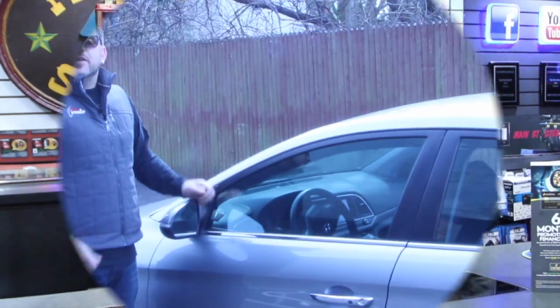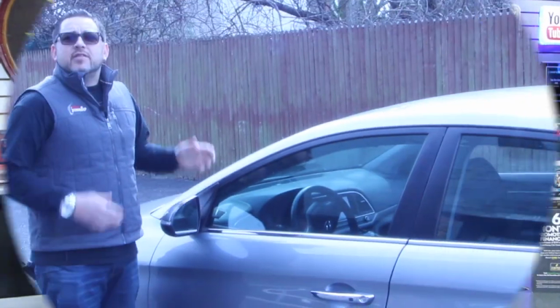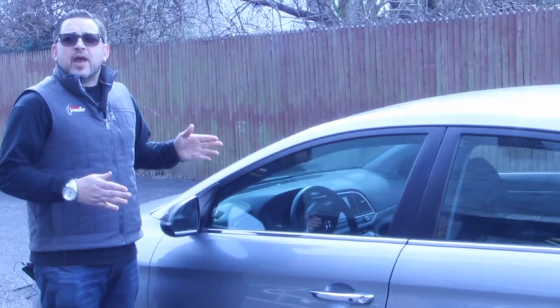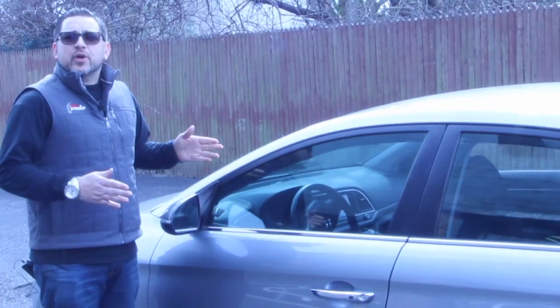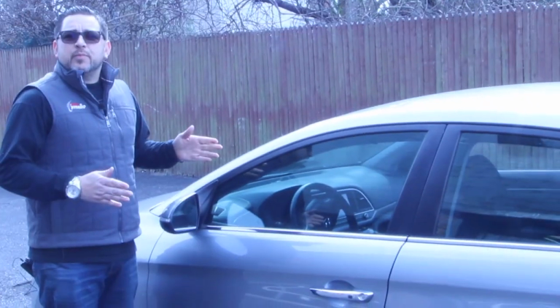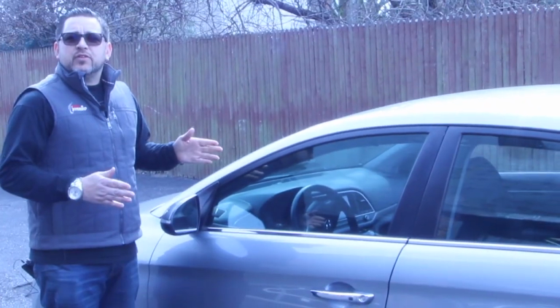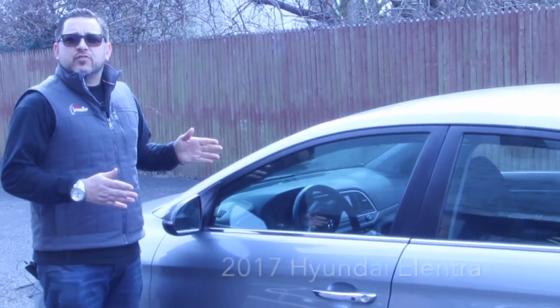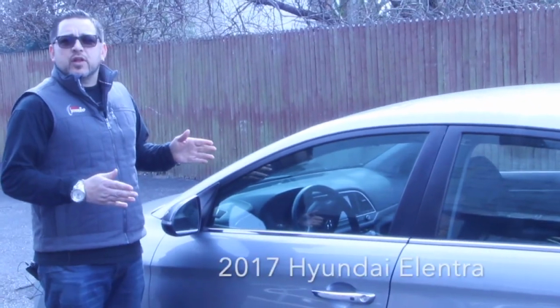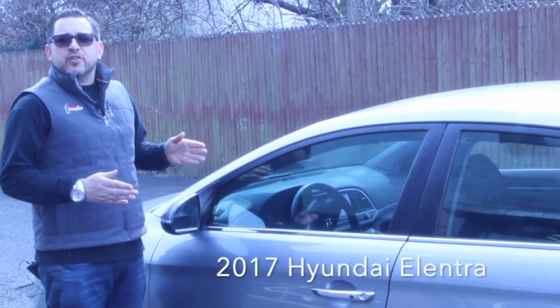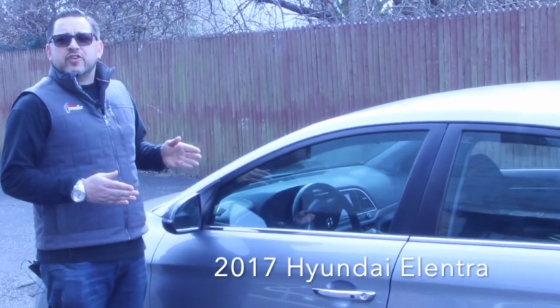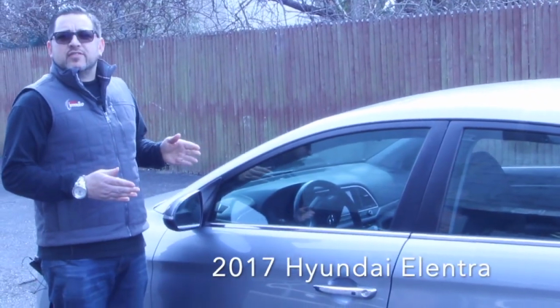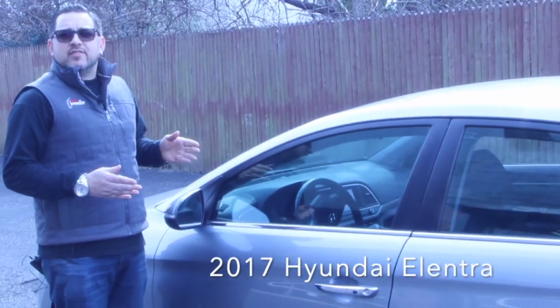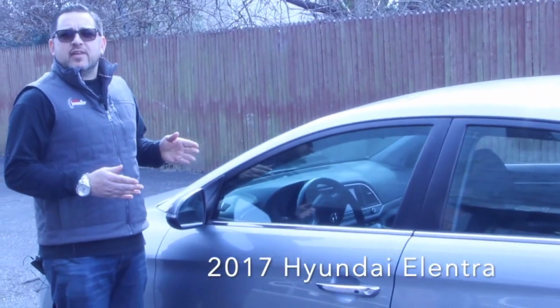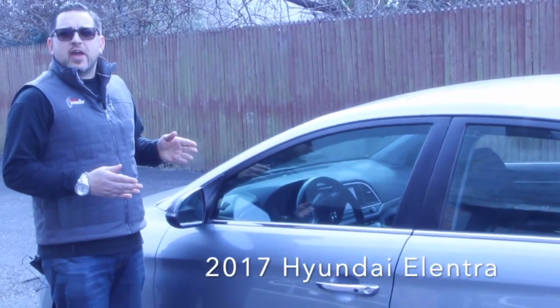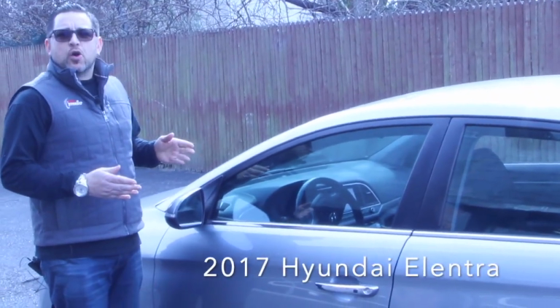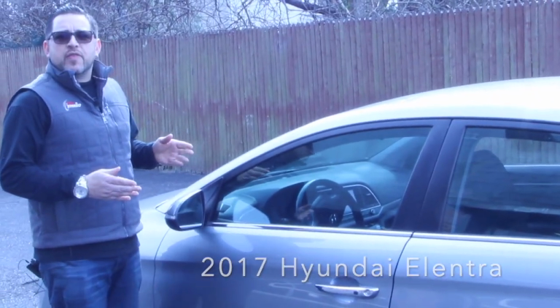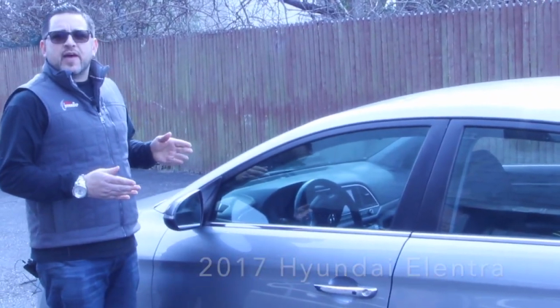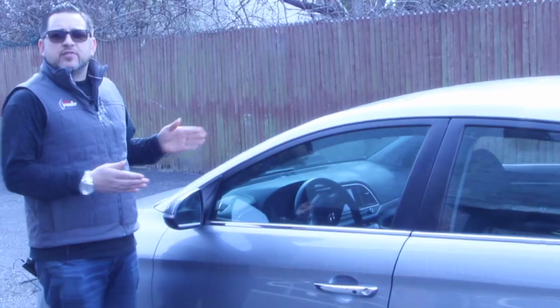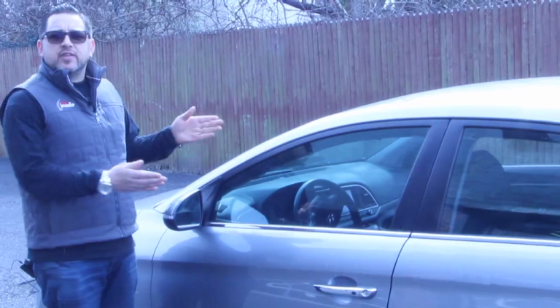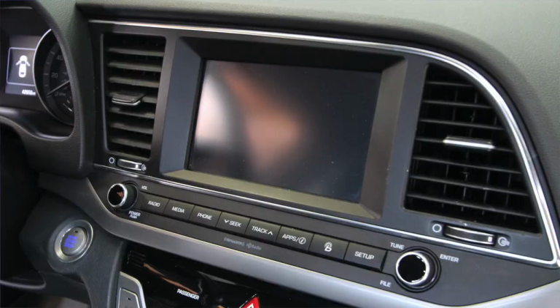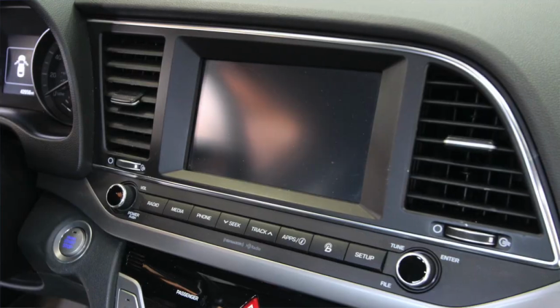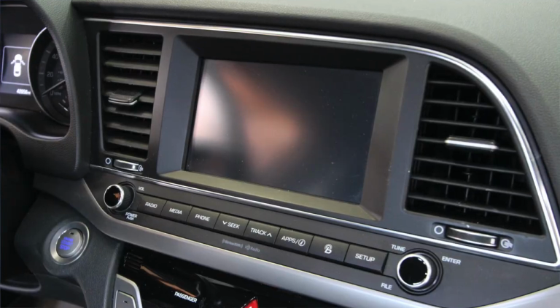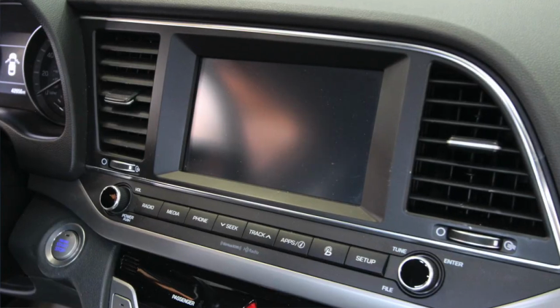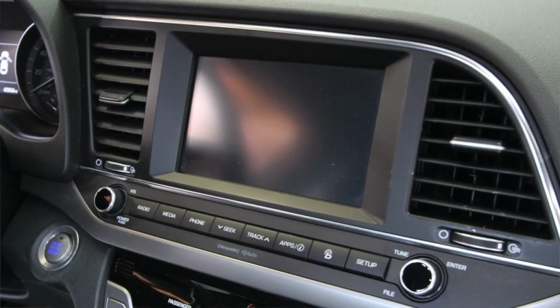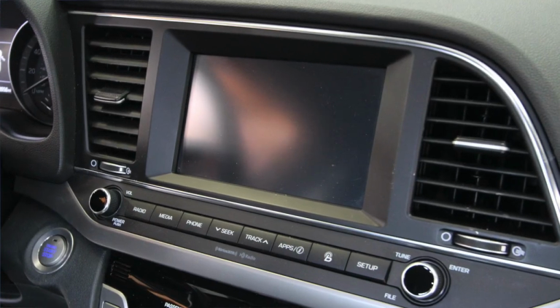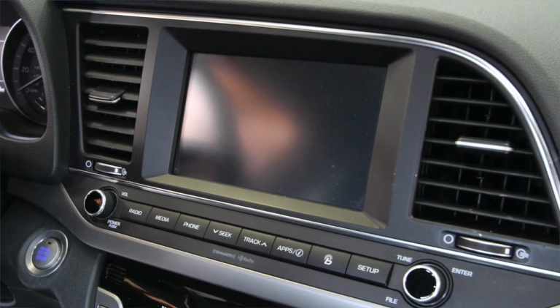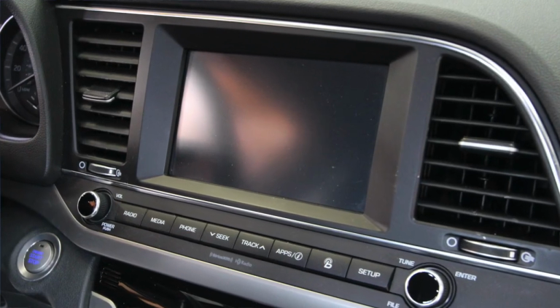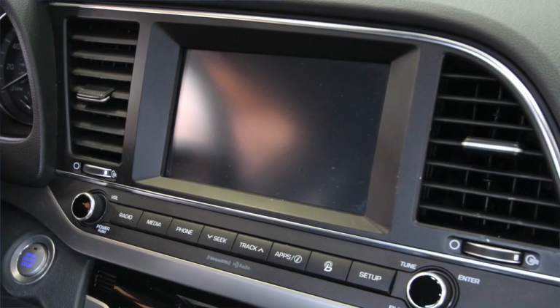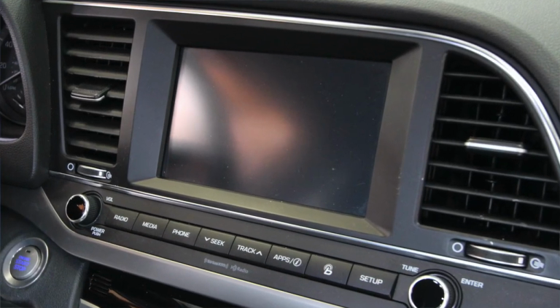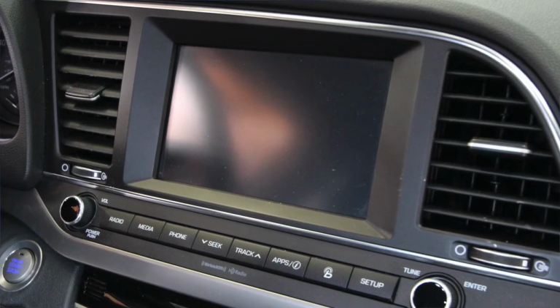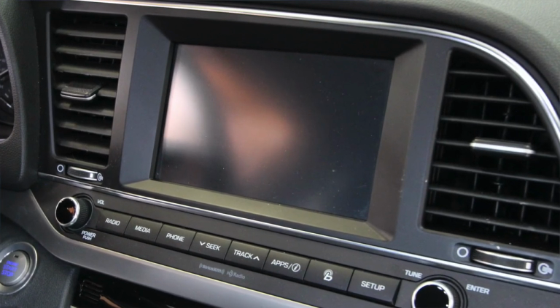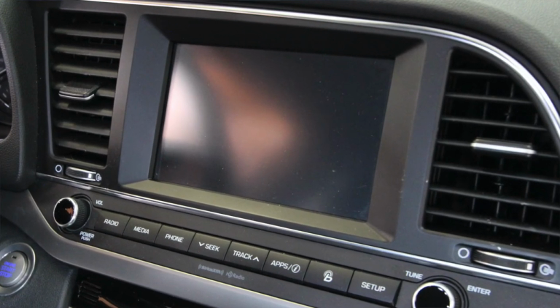Today we're going to be installing the Jensen CAR-1000 into this 2017 Hyundai Elantra.